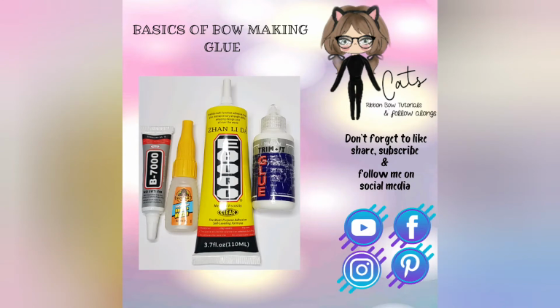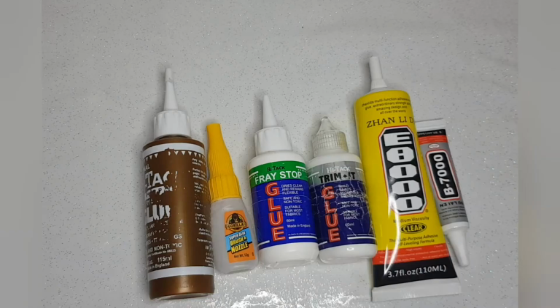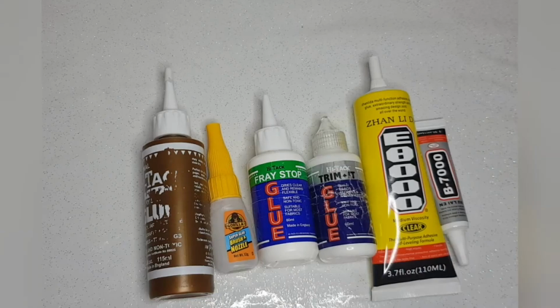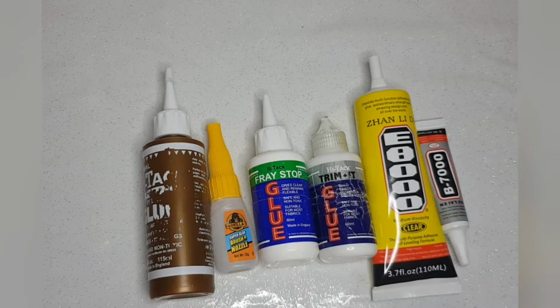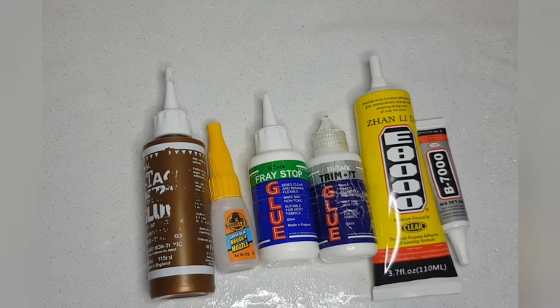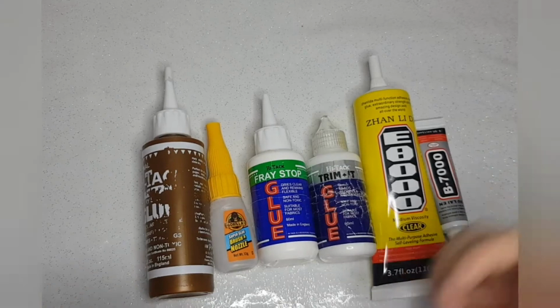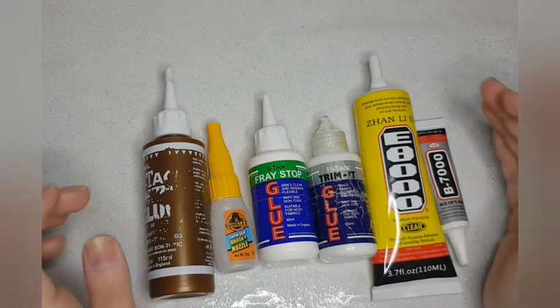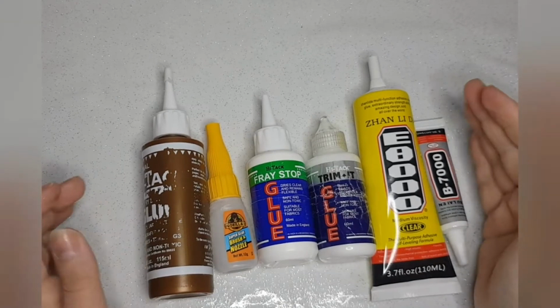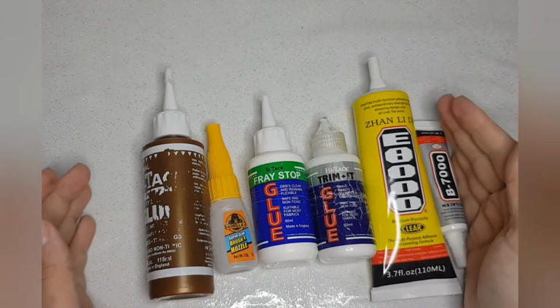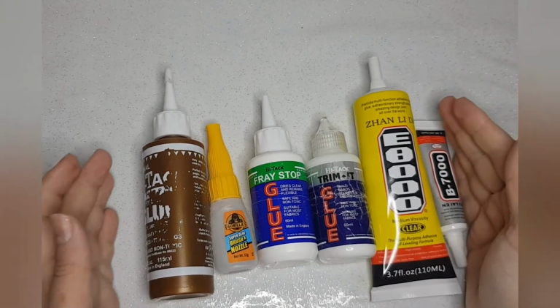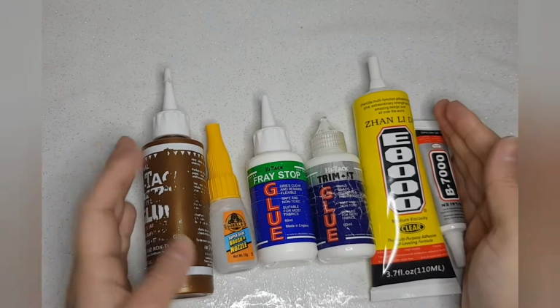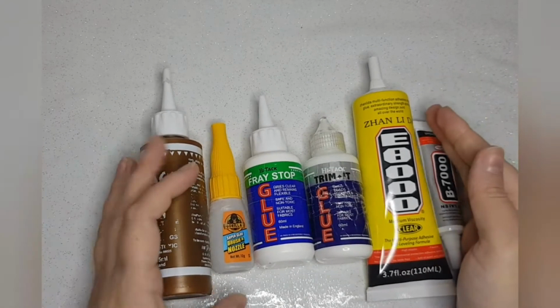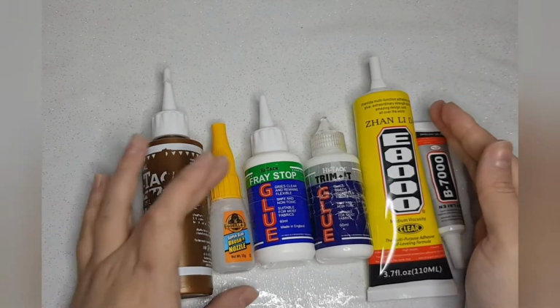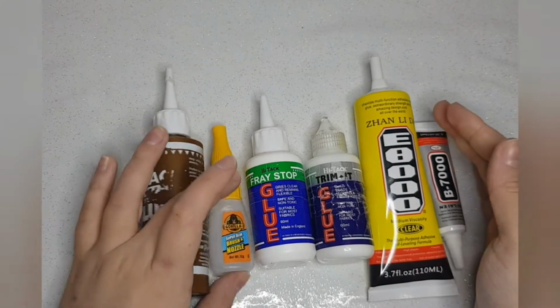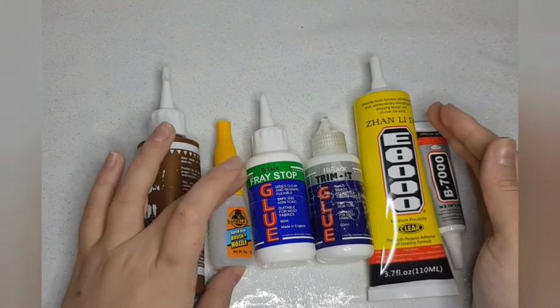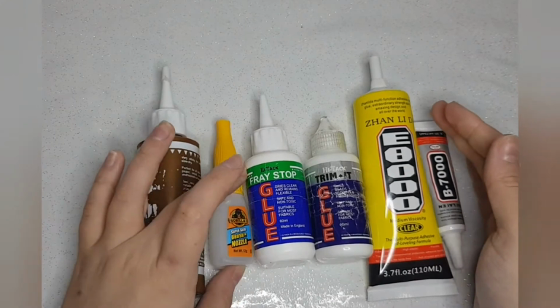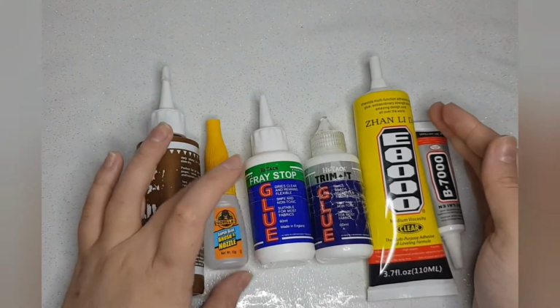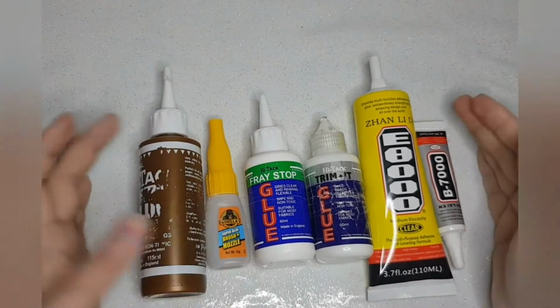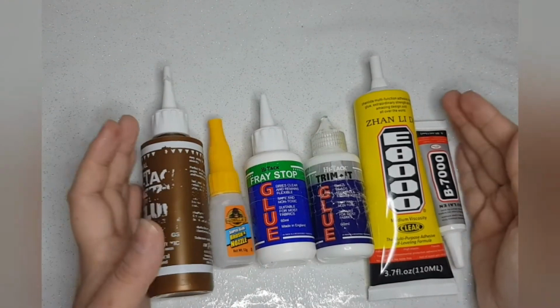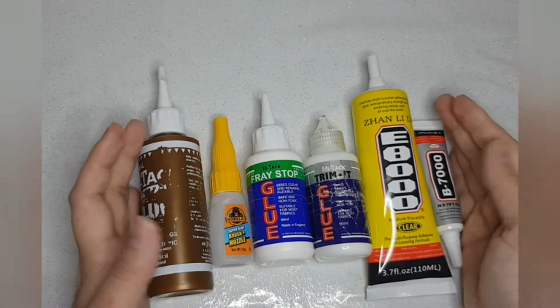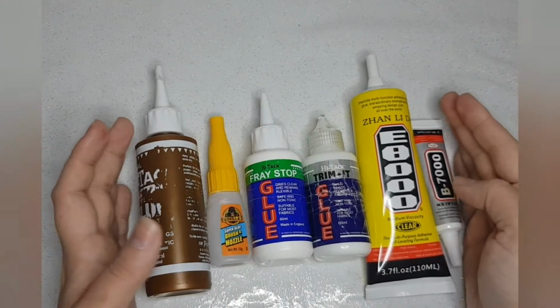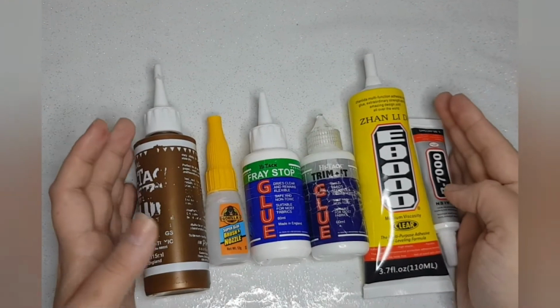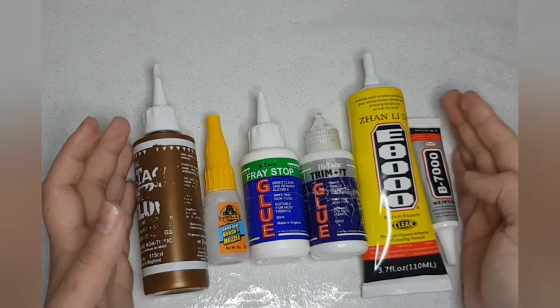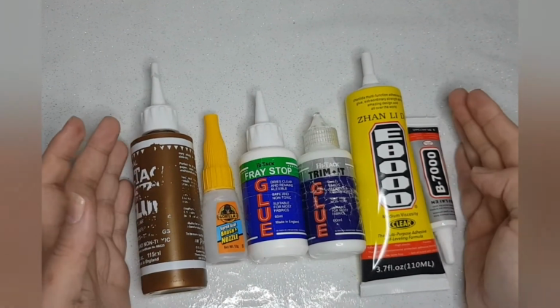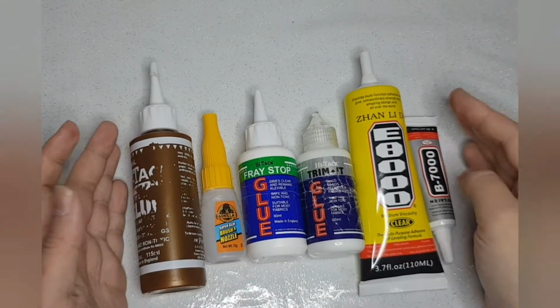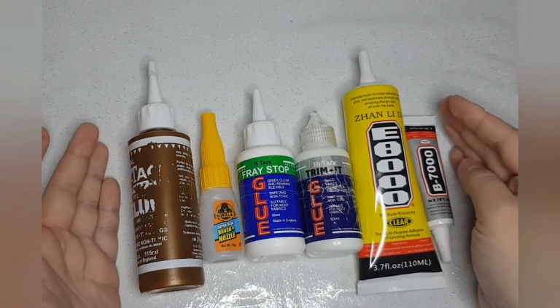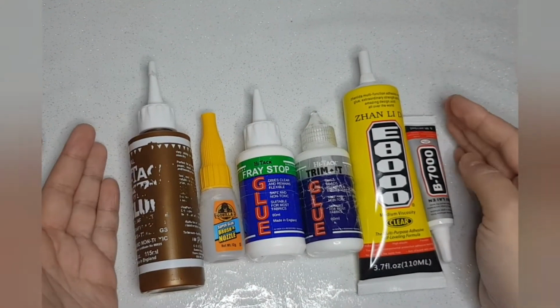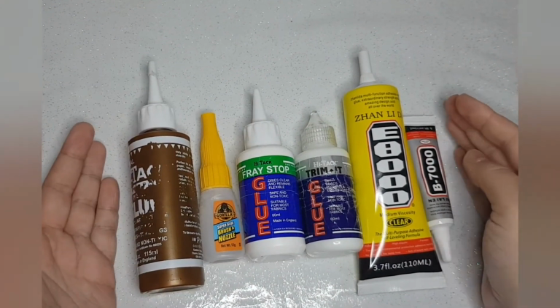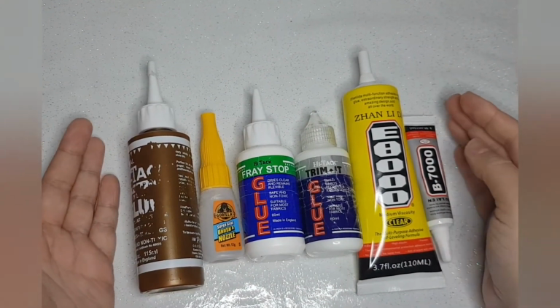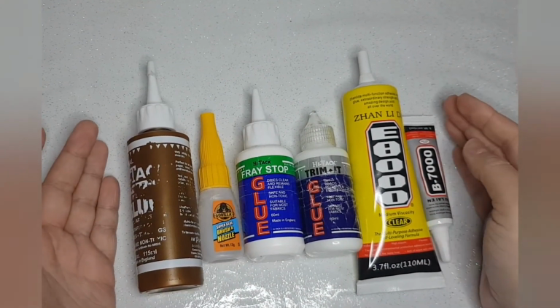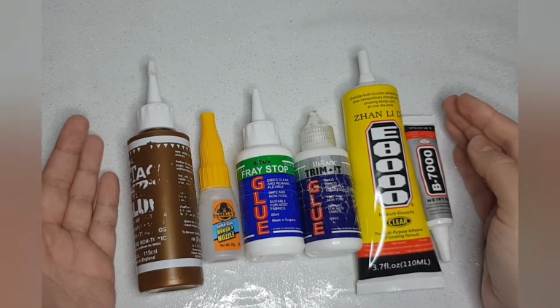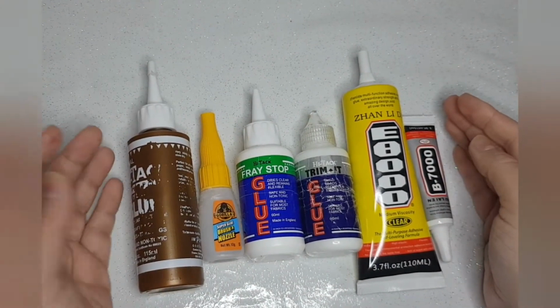Hi everyone, this is going to be about glue for using during your bow making process.